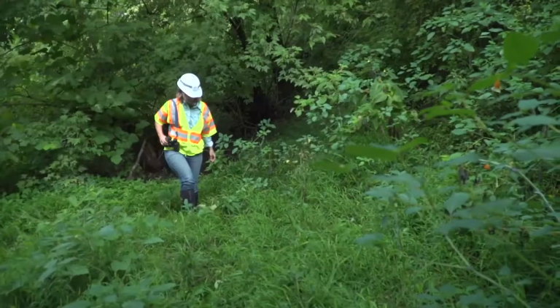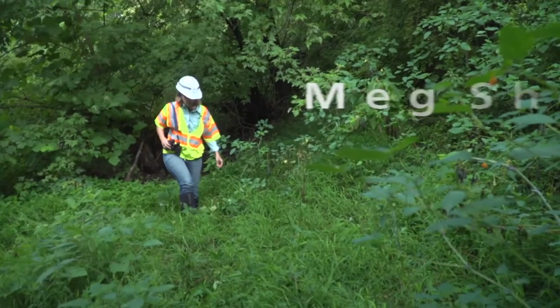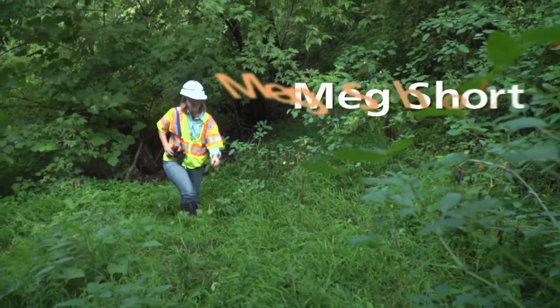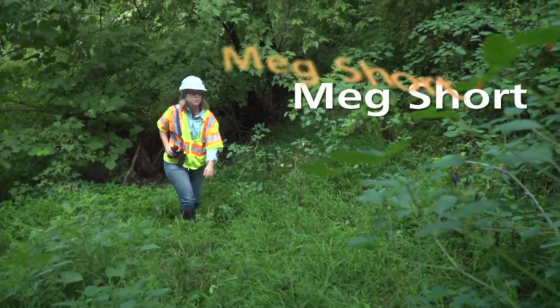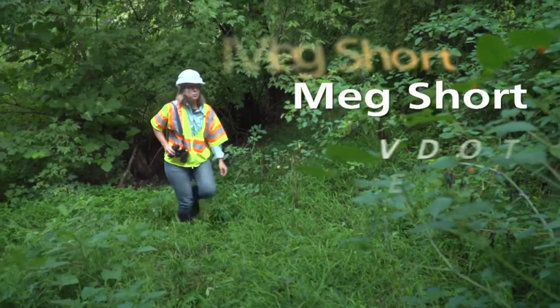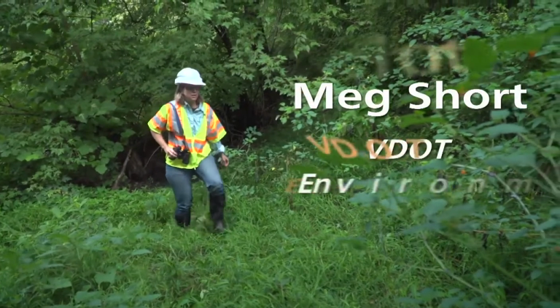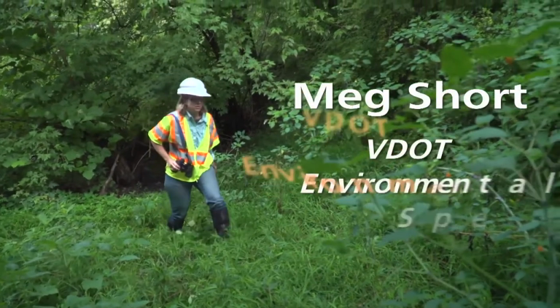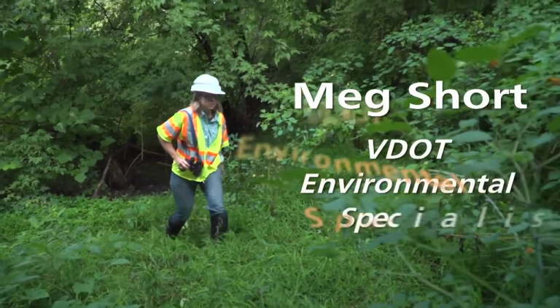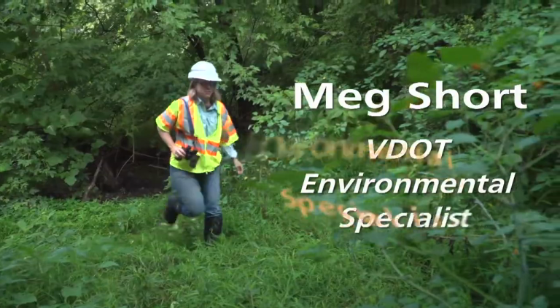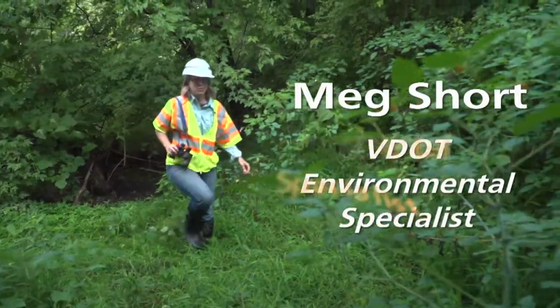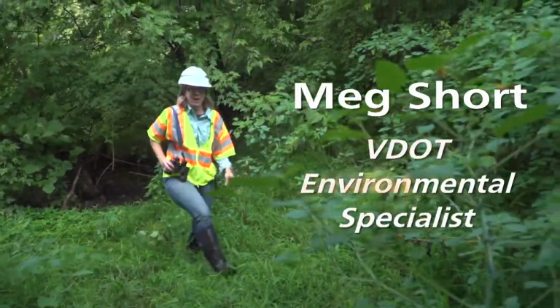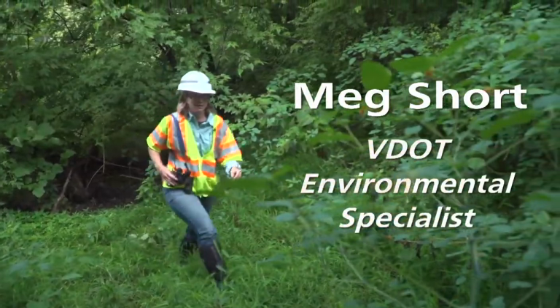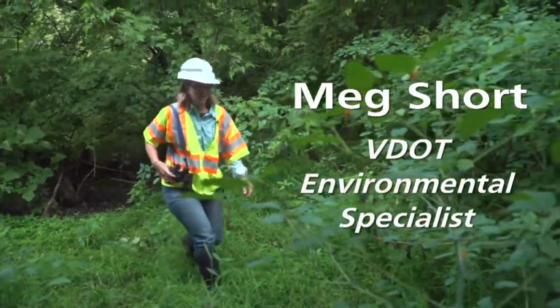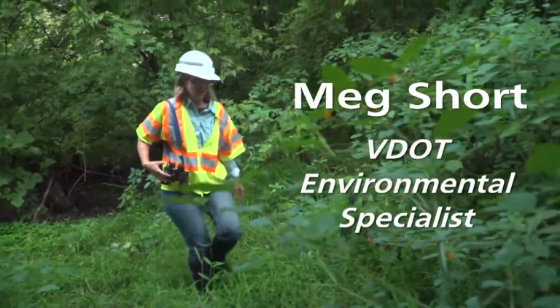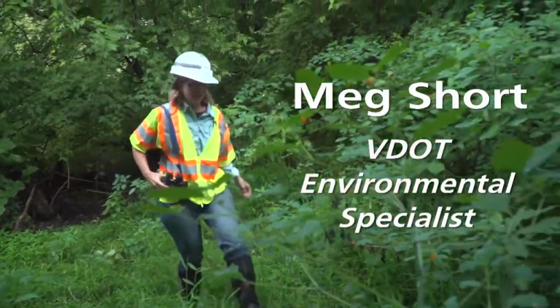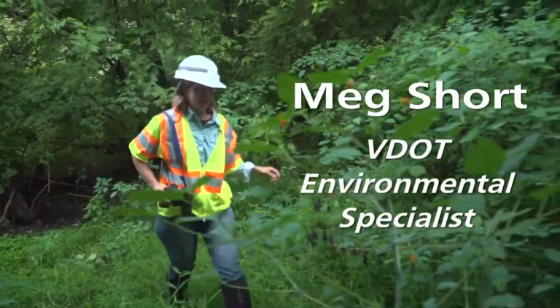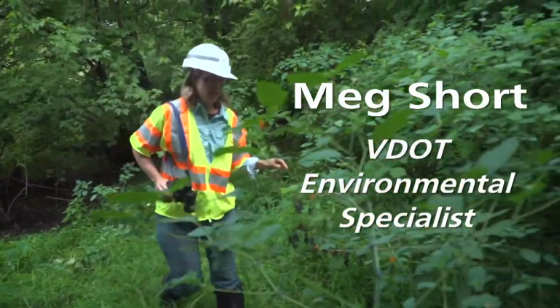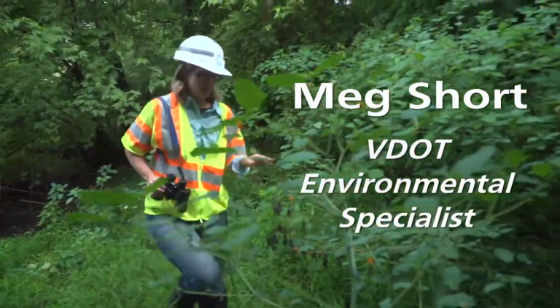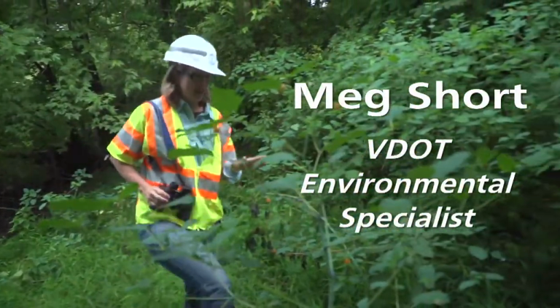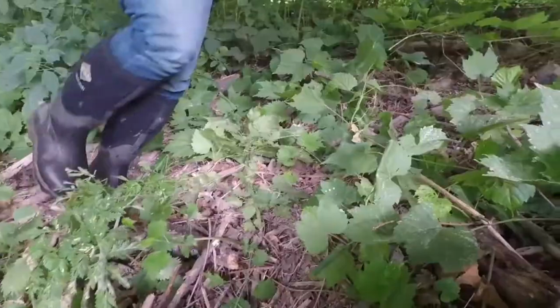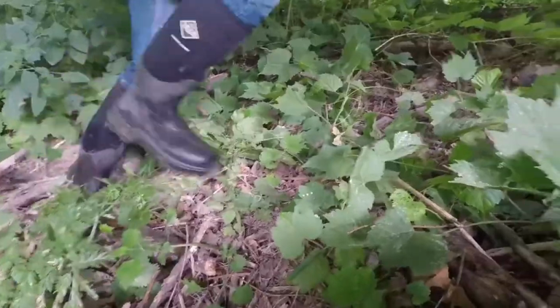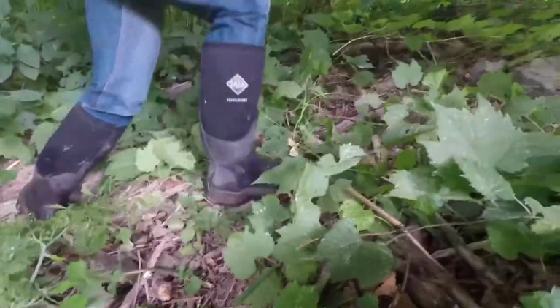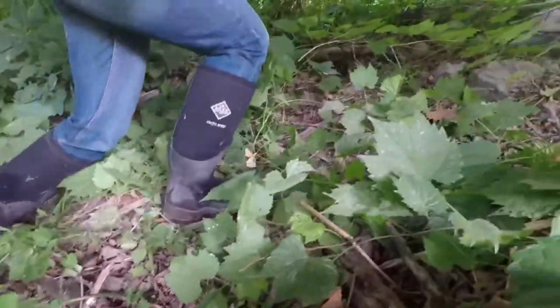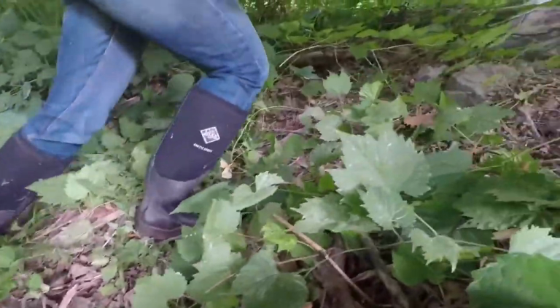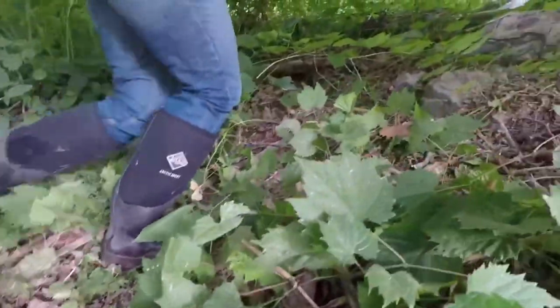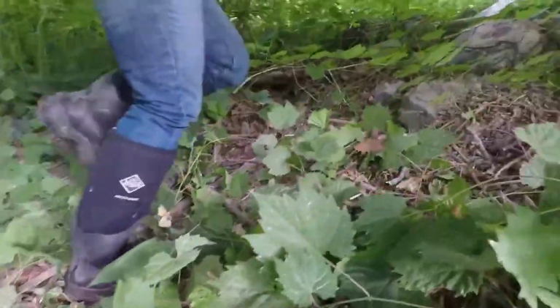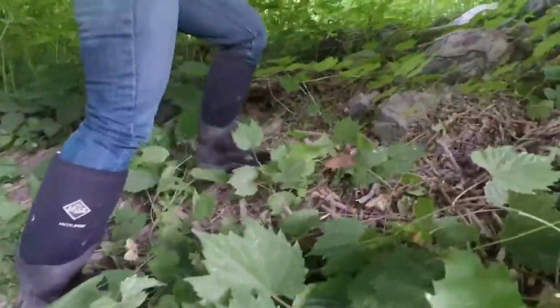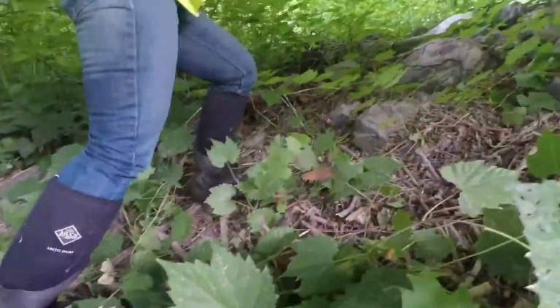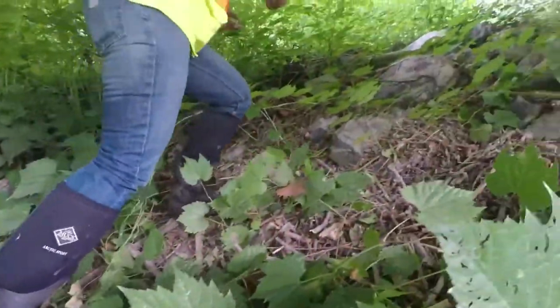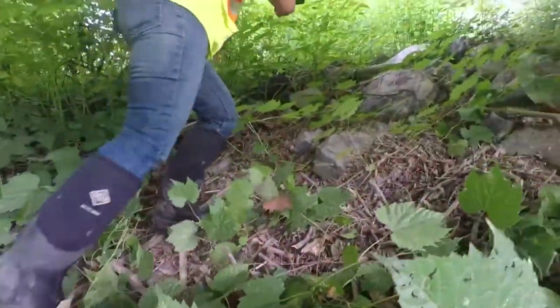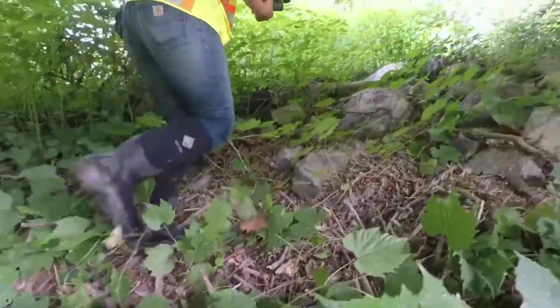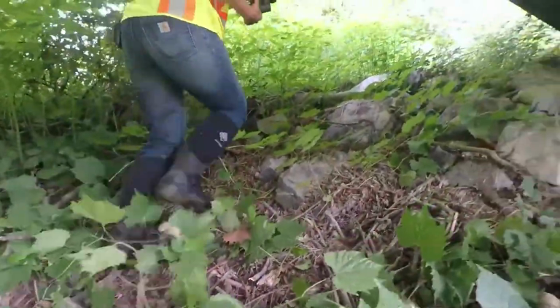I'm Meg Short. I'm in the Bristol District Office in Environmental. I'm a threatened and endangered species specialist.